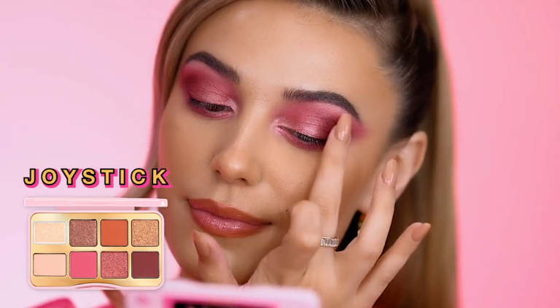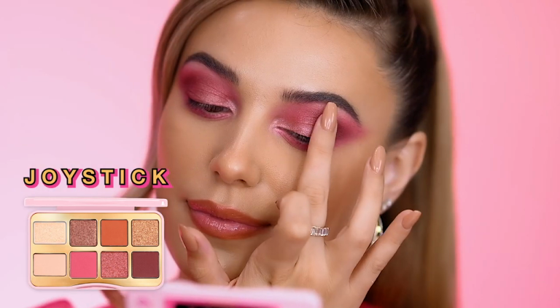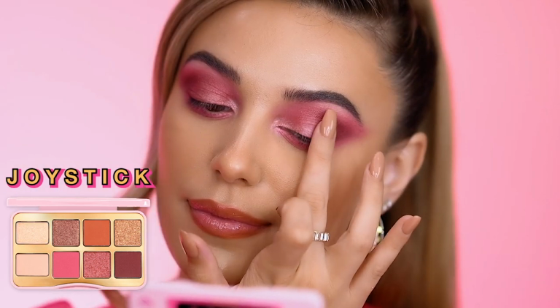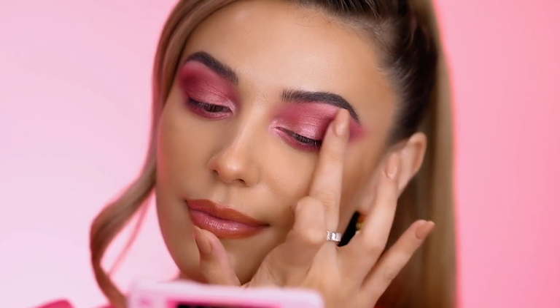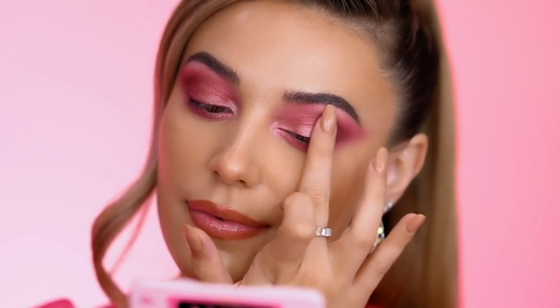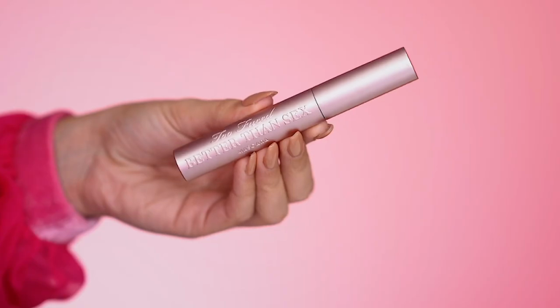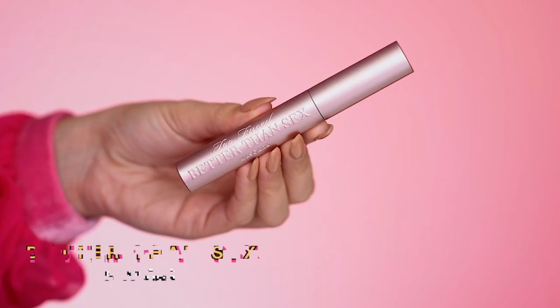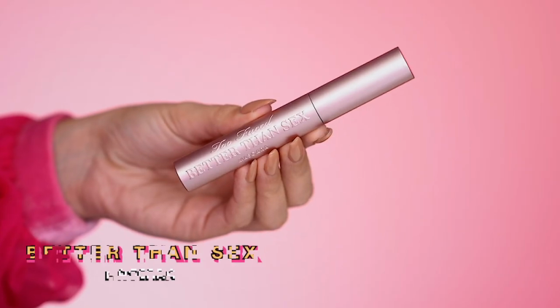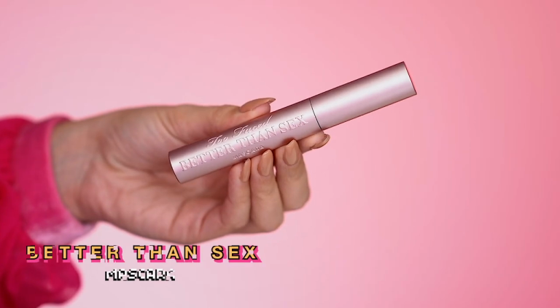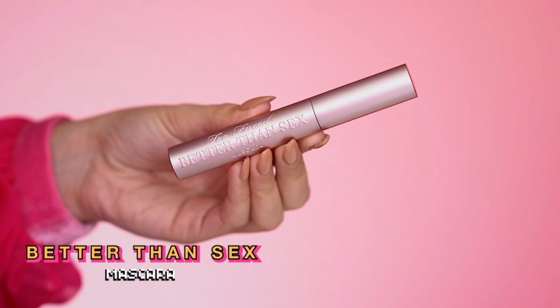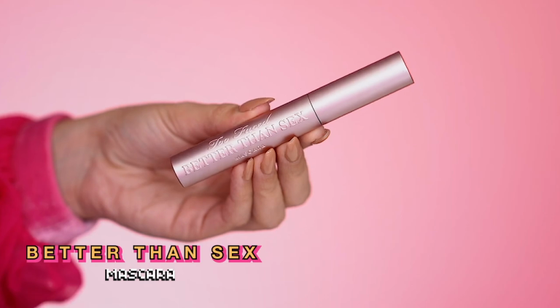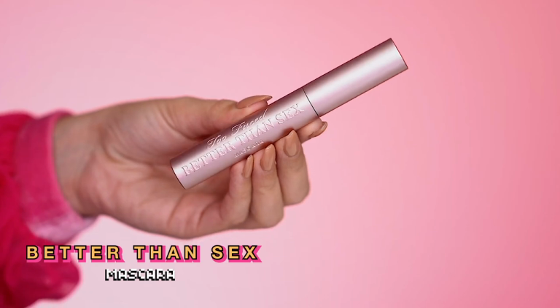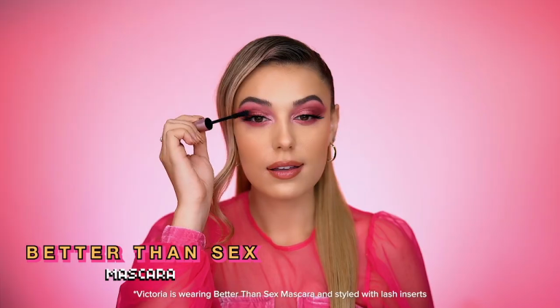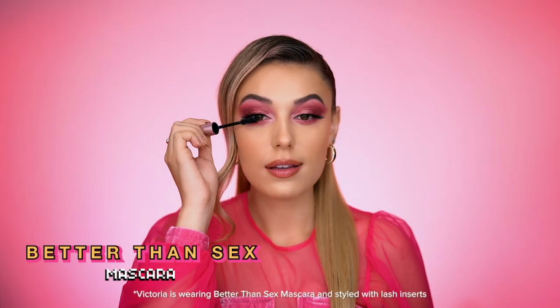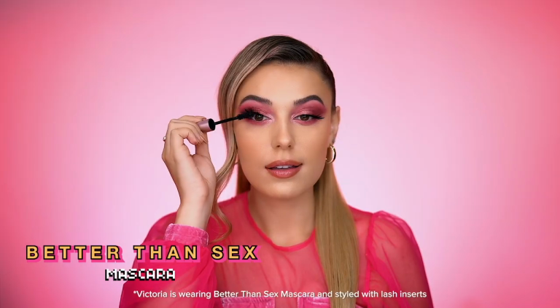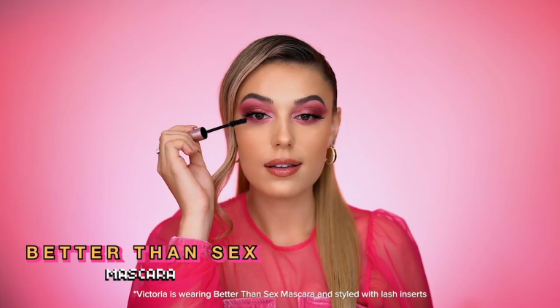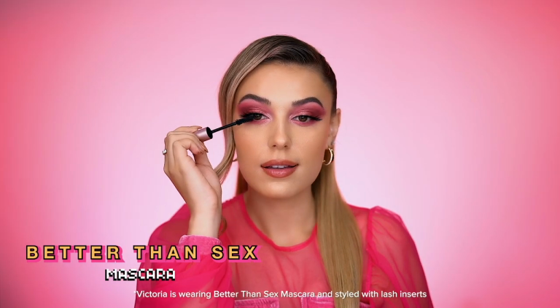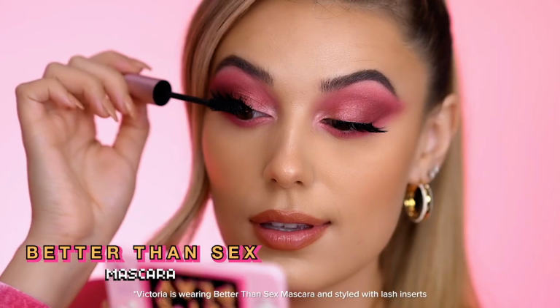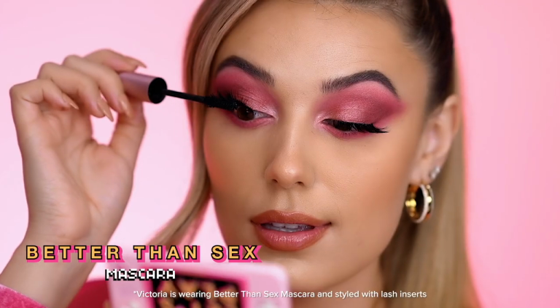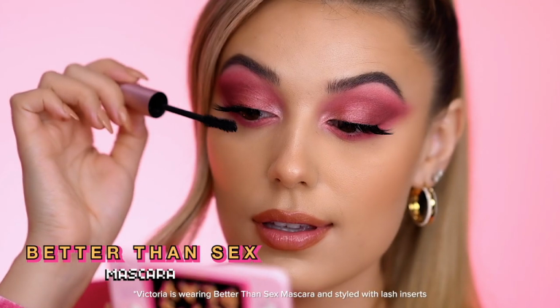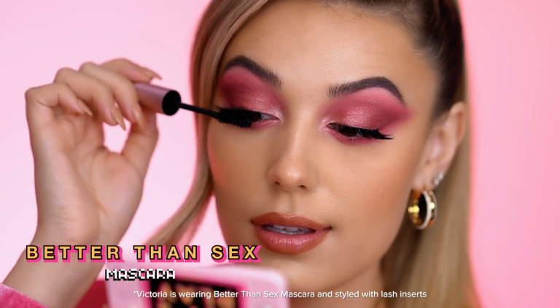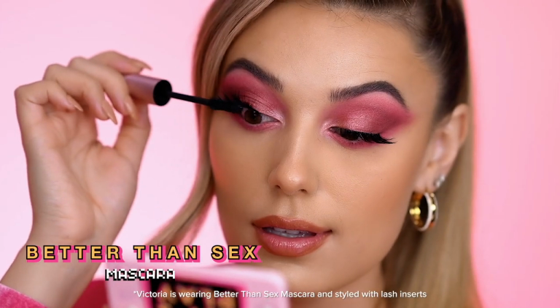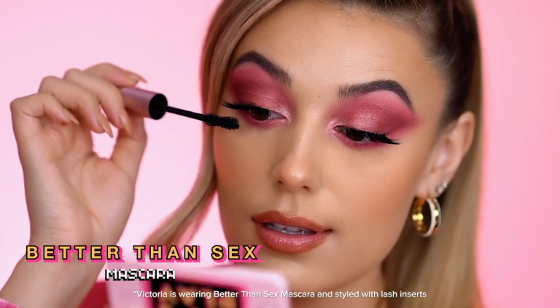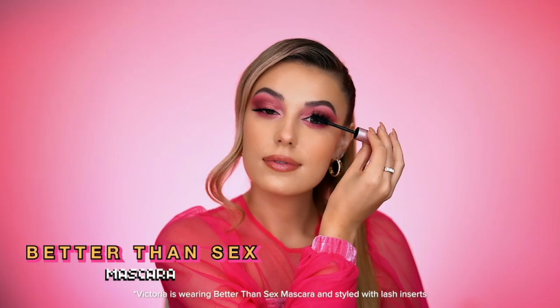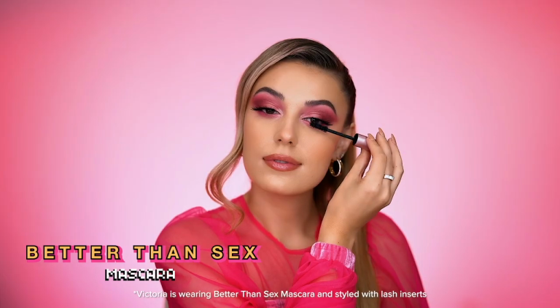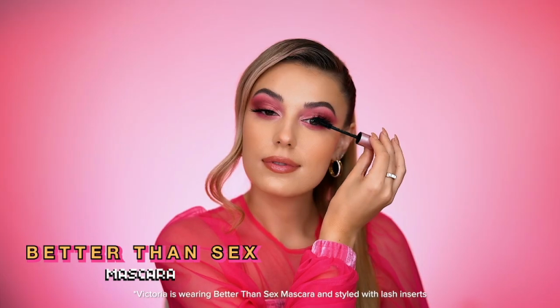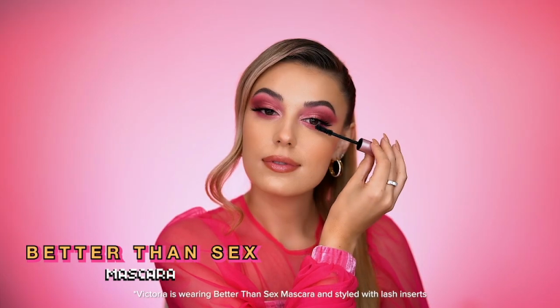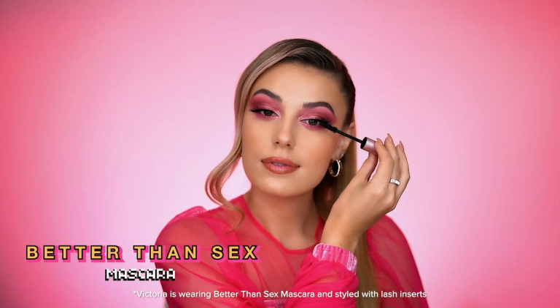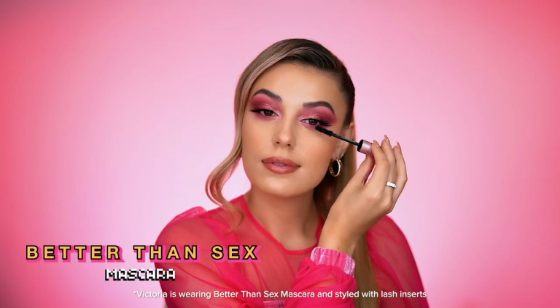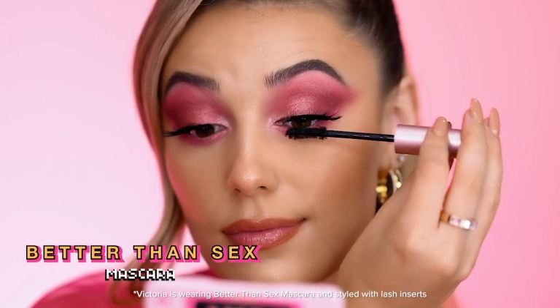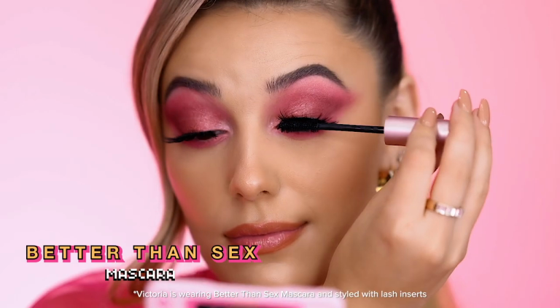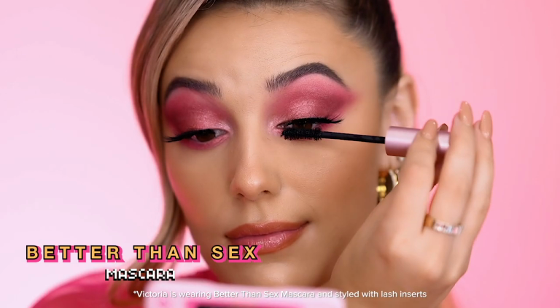Pump up the volume with Better Than Sex Mascara for intense black, multi-dimensional, oversized lashes.